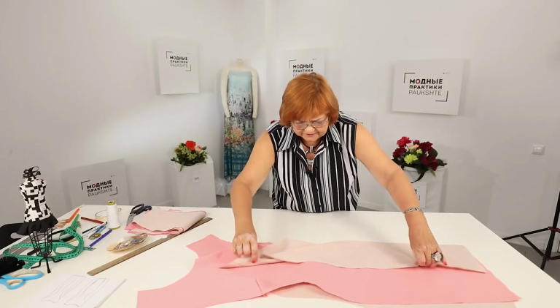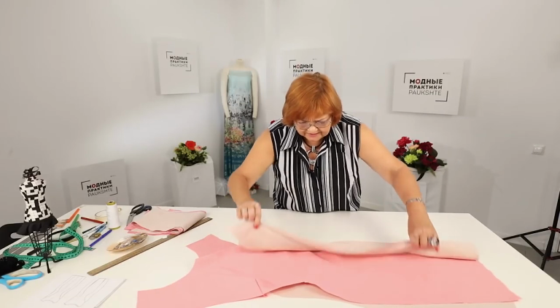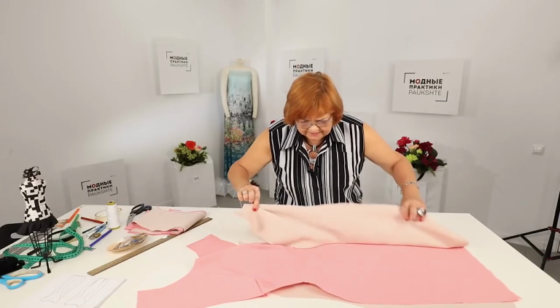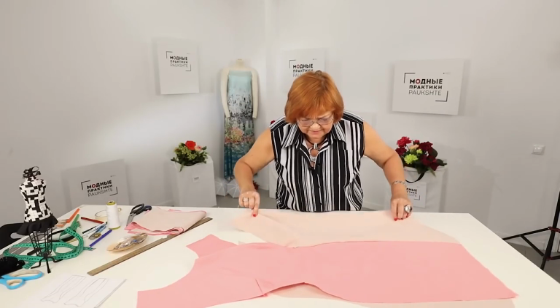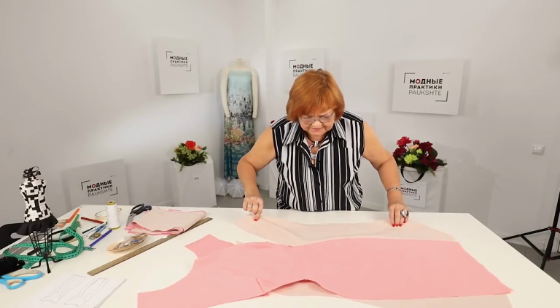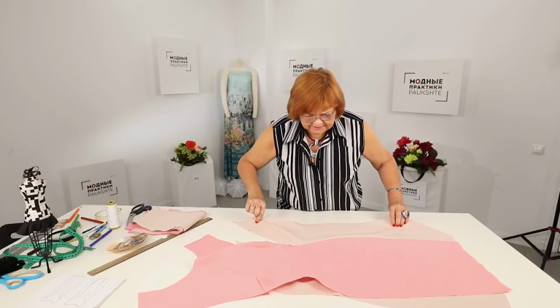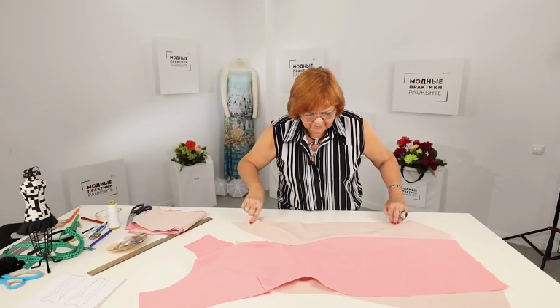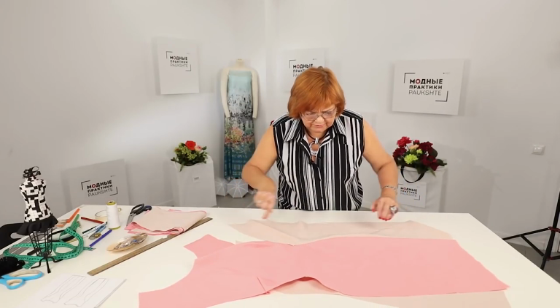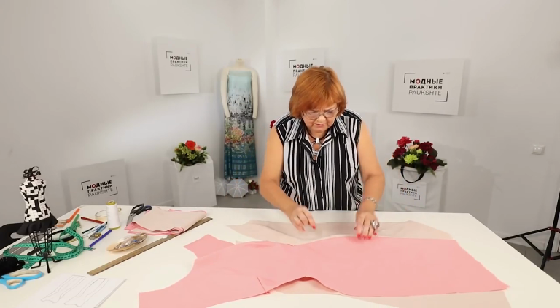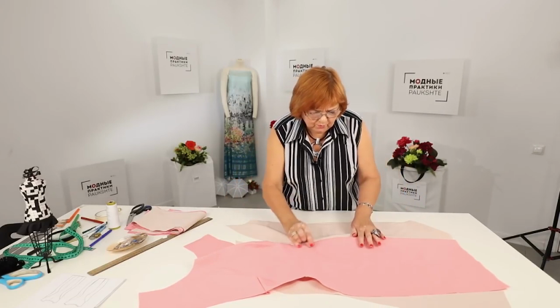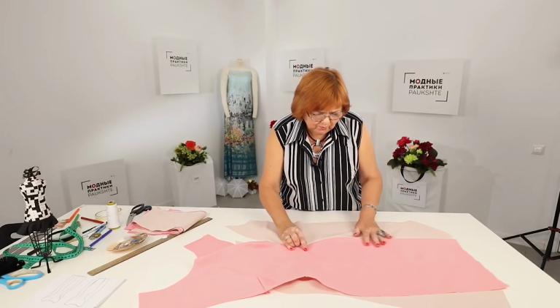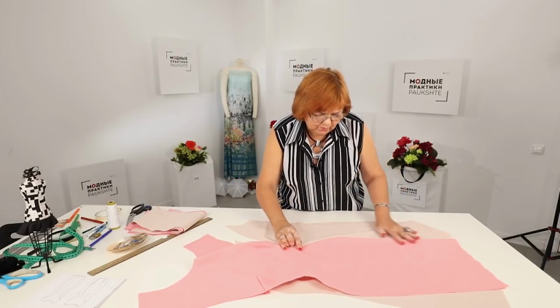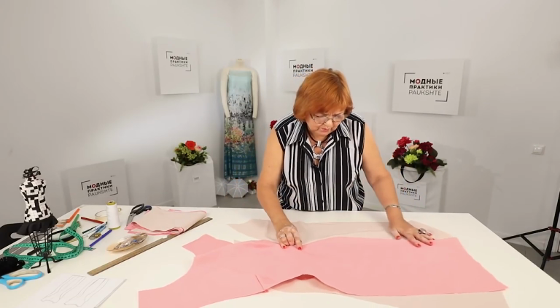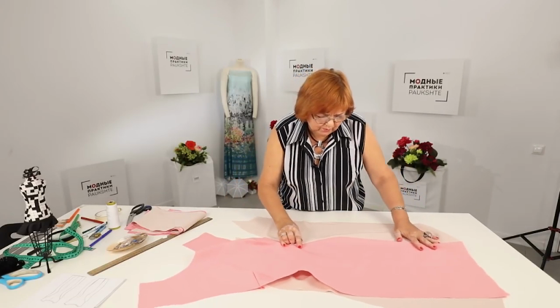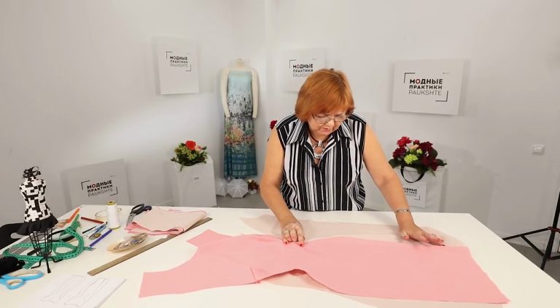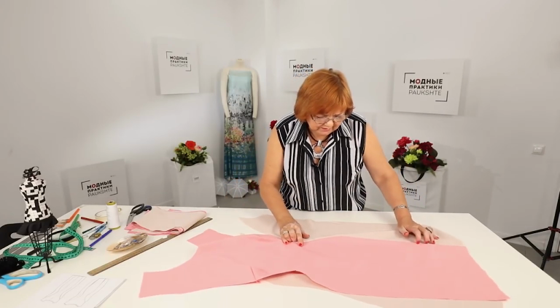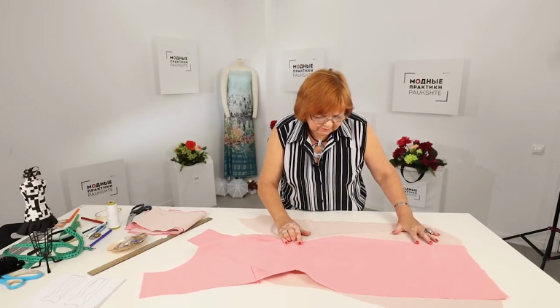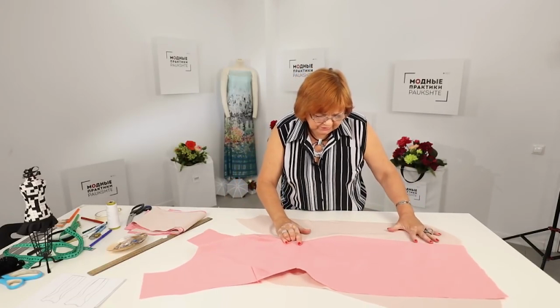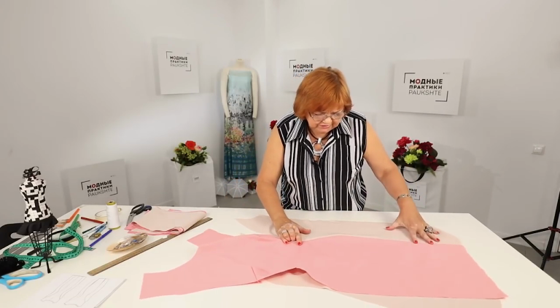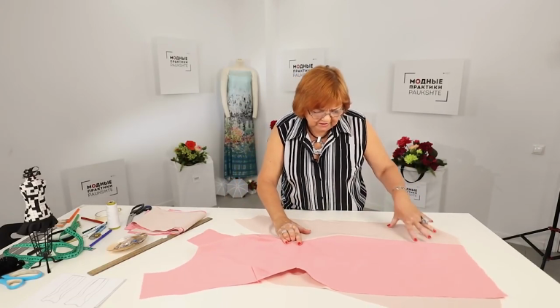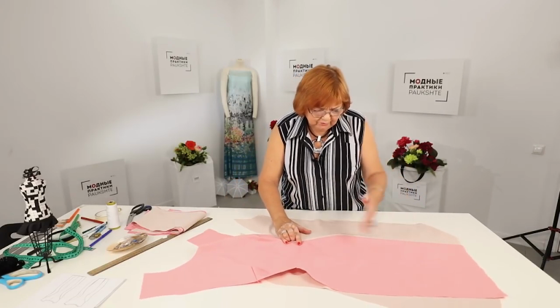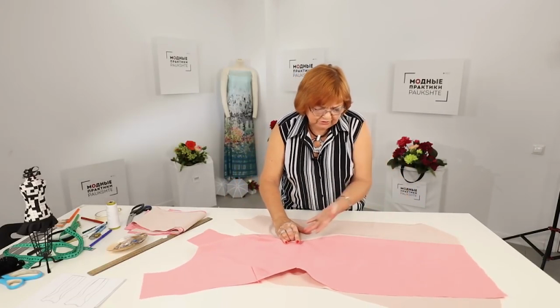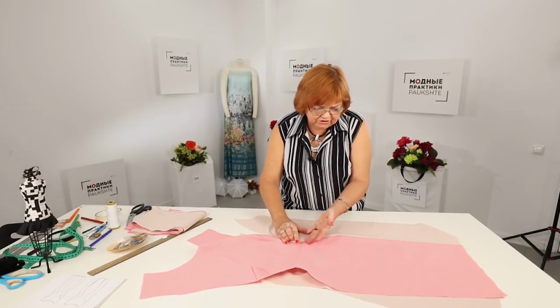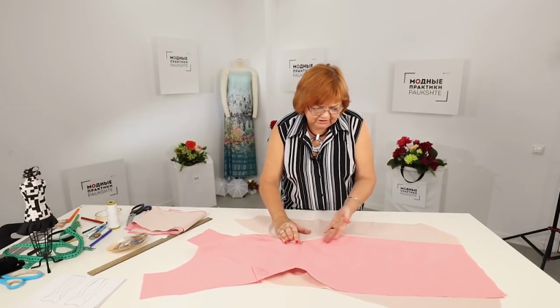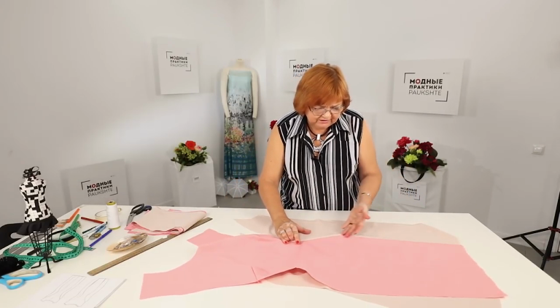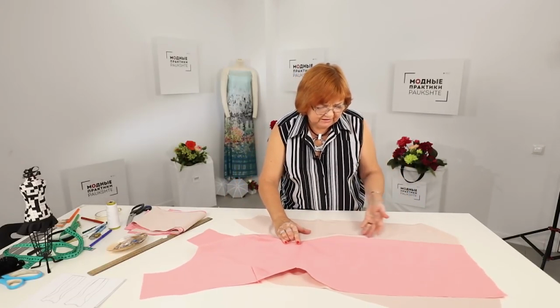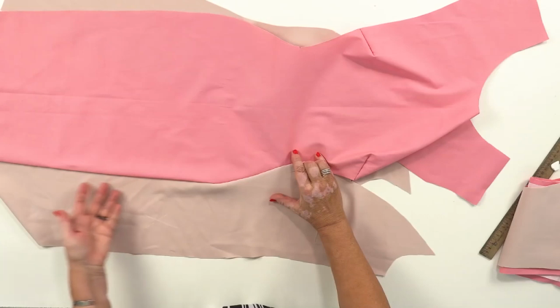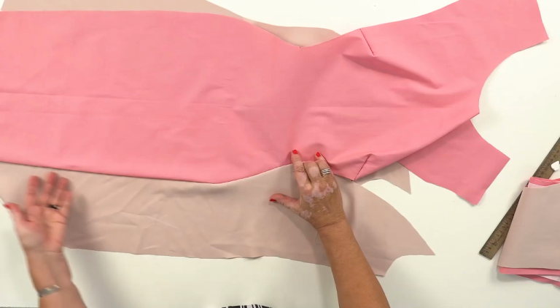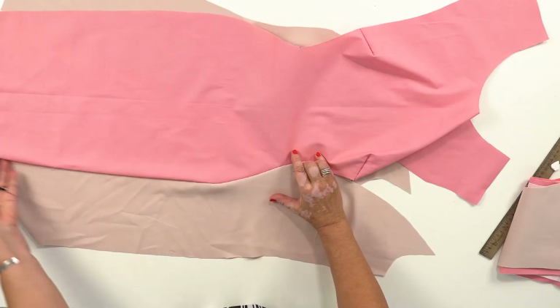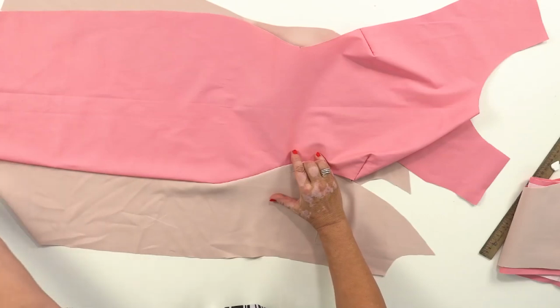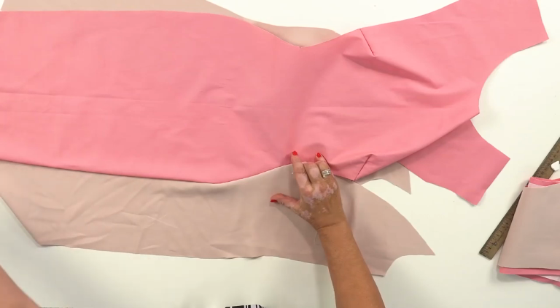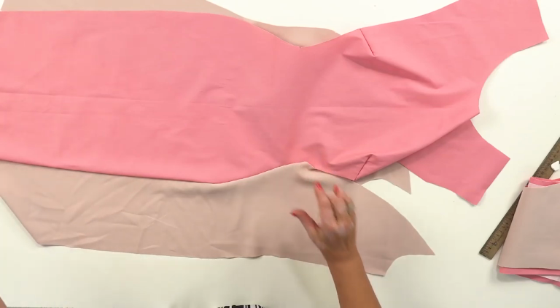I've tacked the dress from the waistline to the bottom. What a gorgeous line I've got — have a look at it!